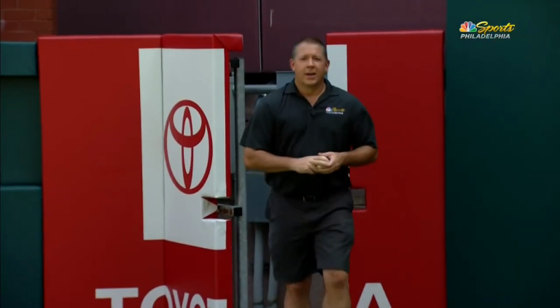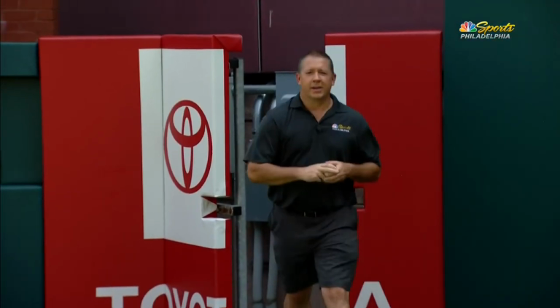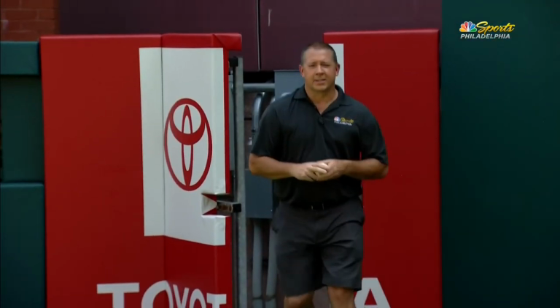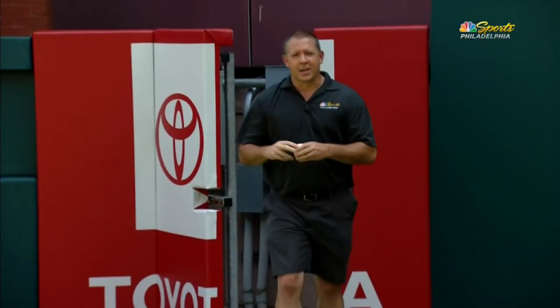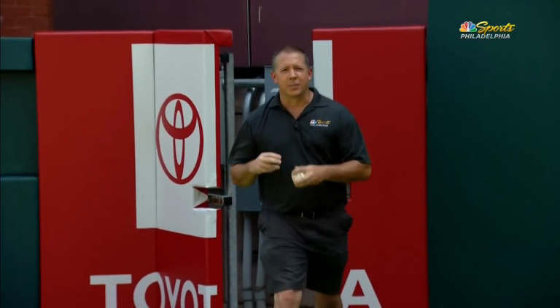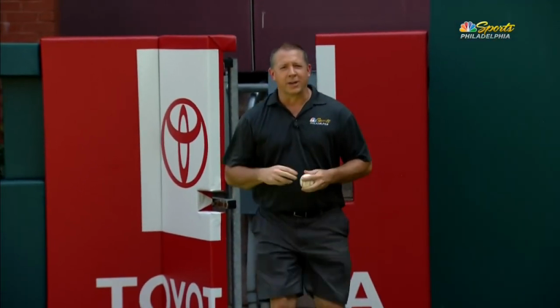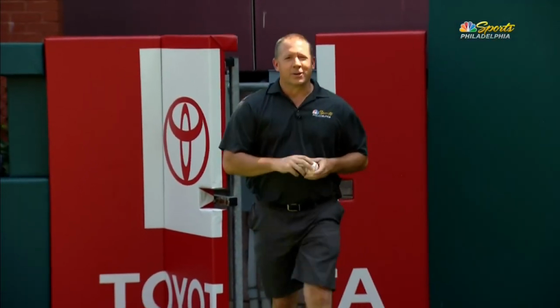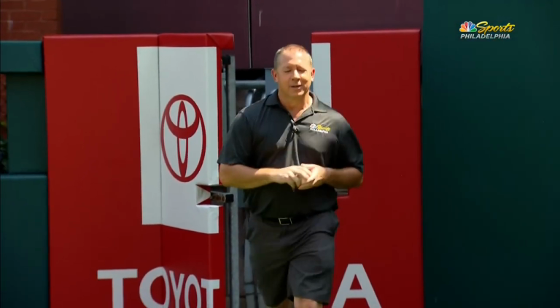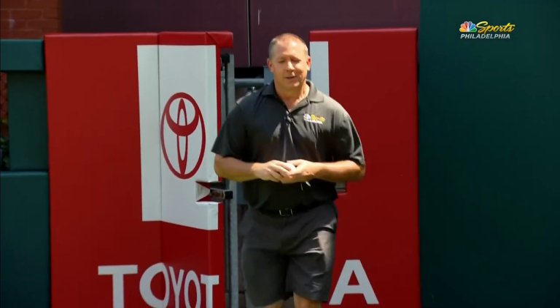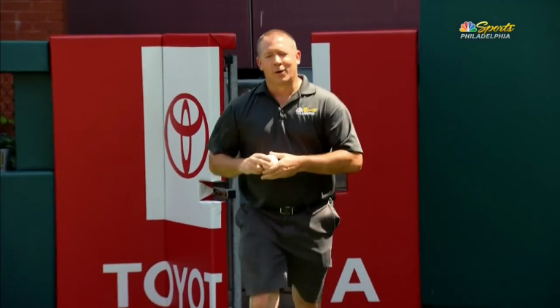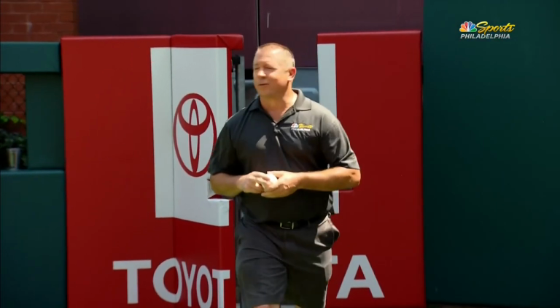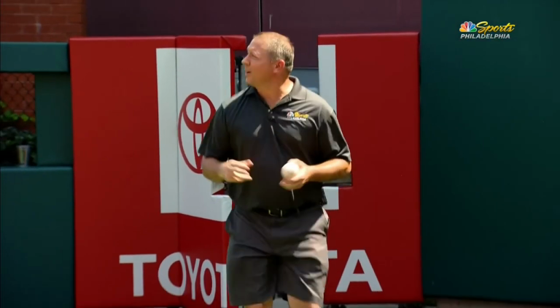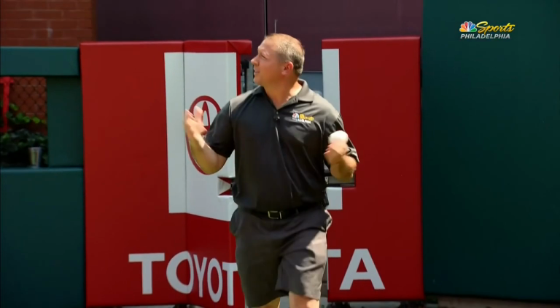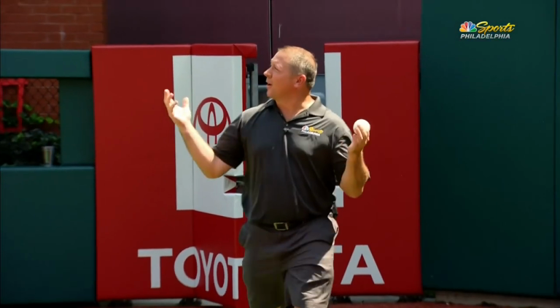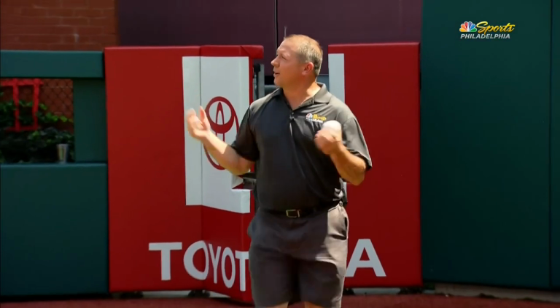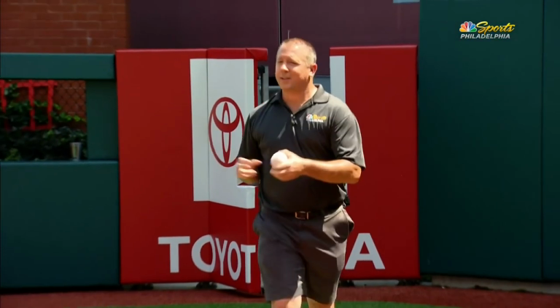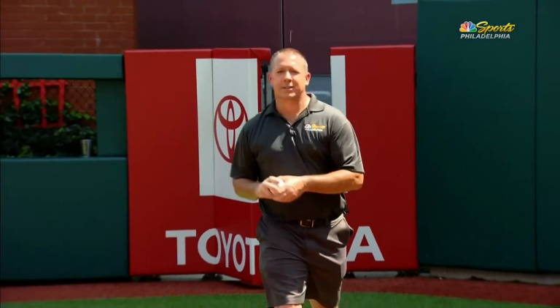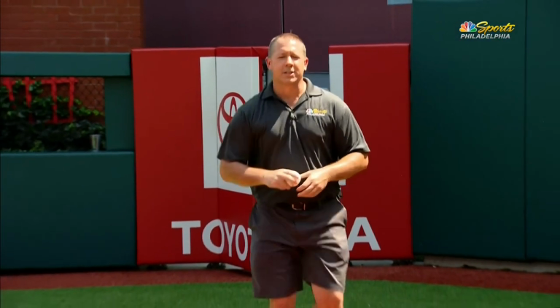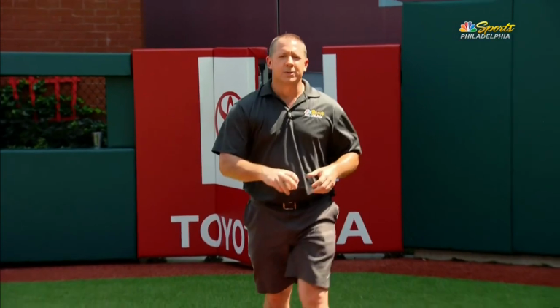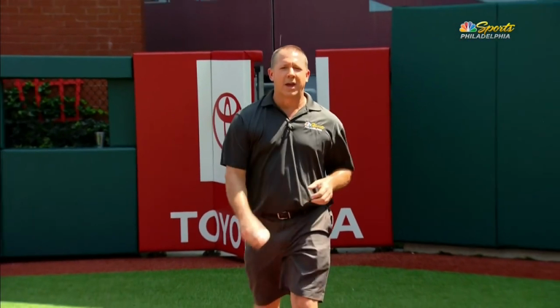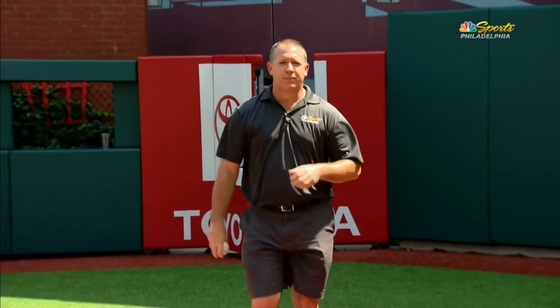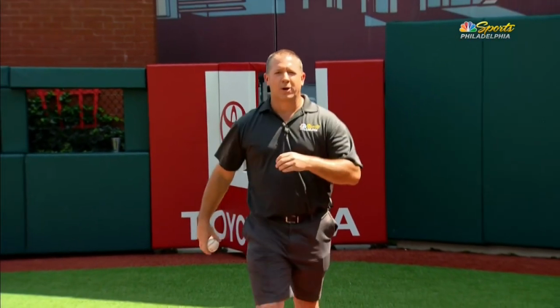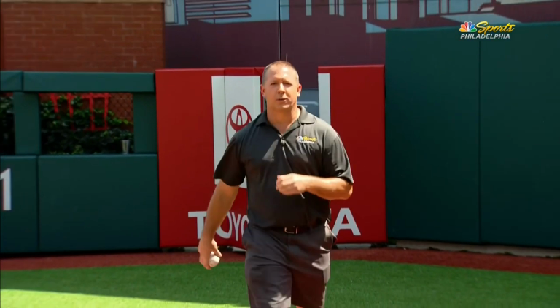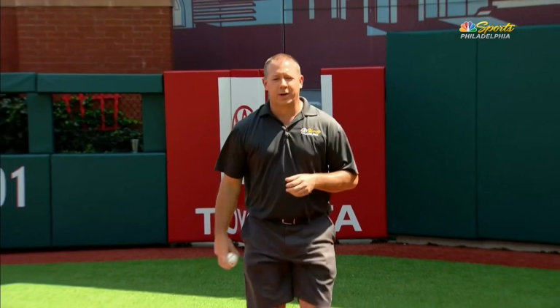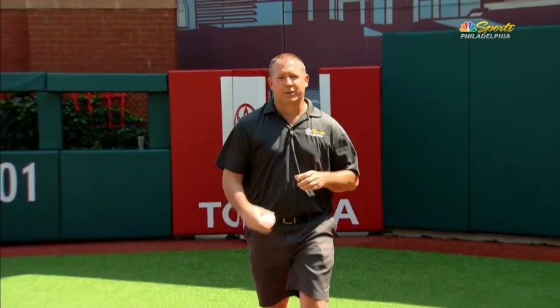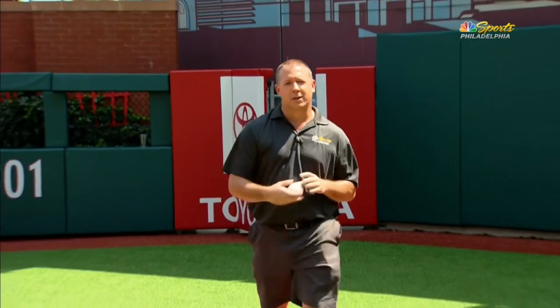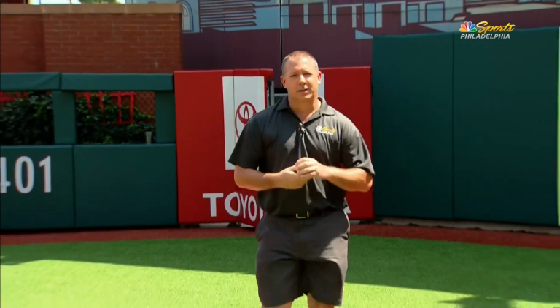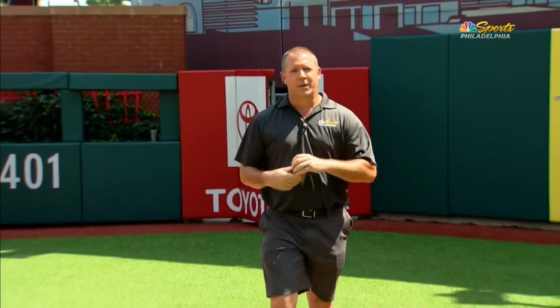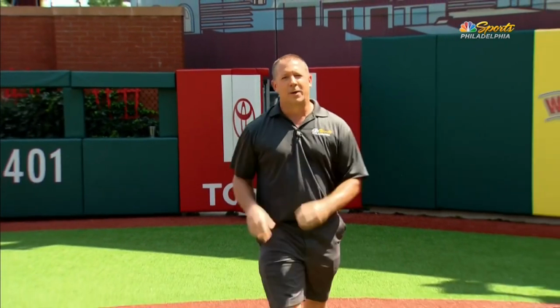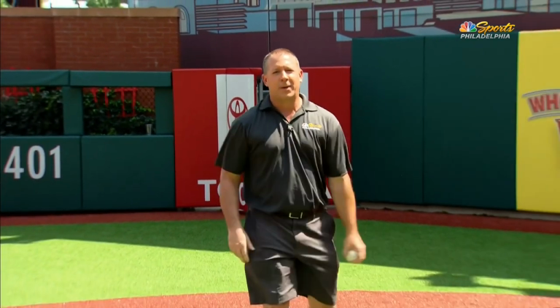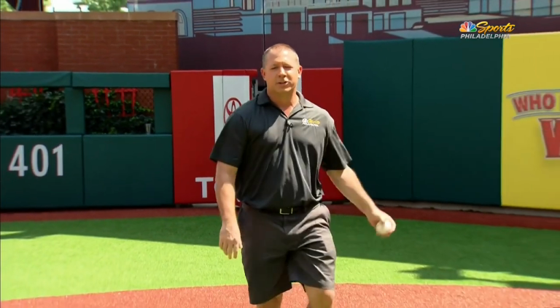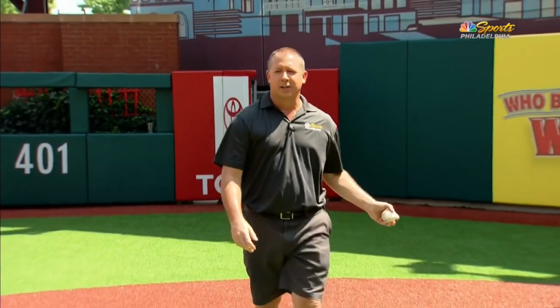Hey guys, thanks Michael. We're over here at the yard at Citizens Bank Park. We're here to talk a little bit about pitching.